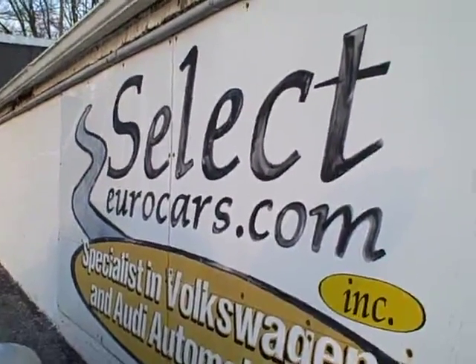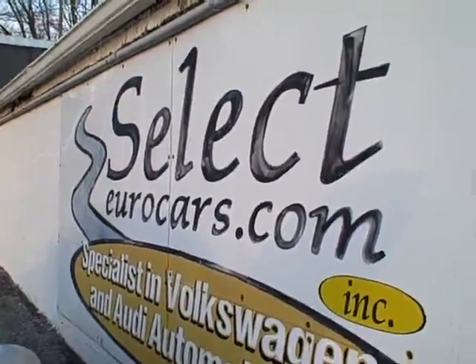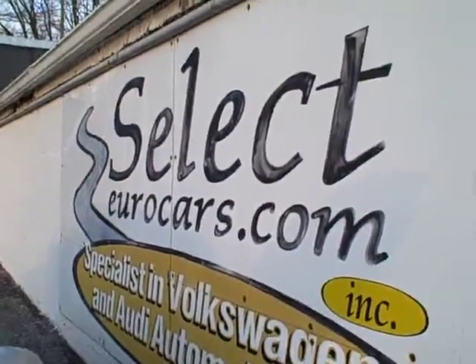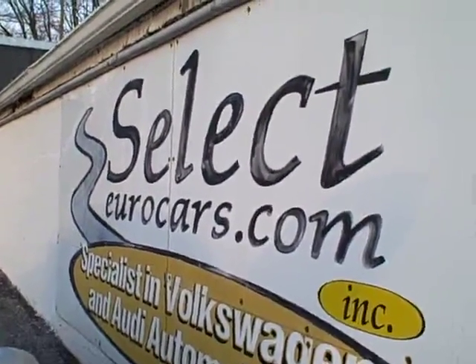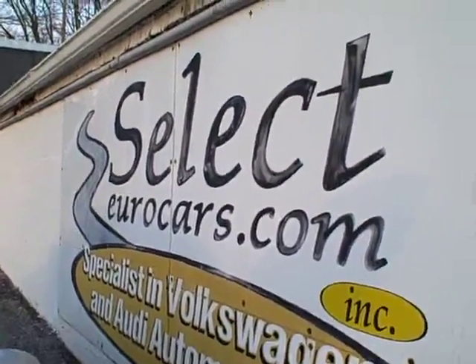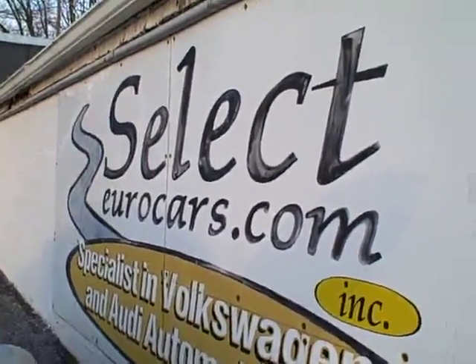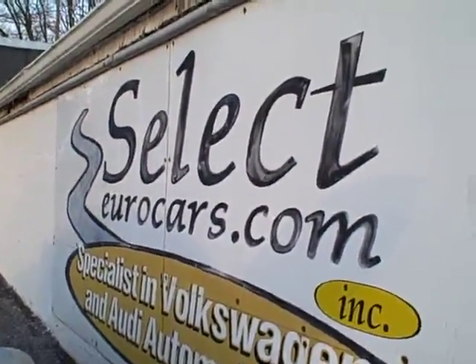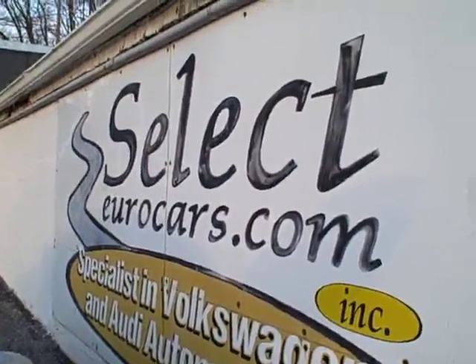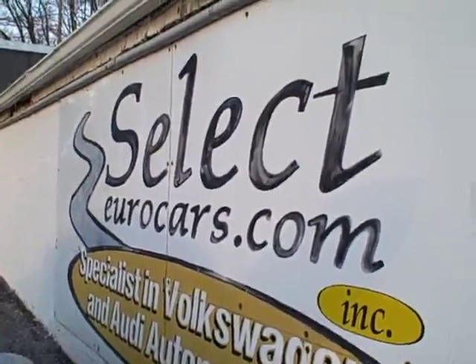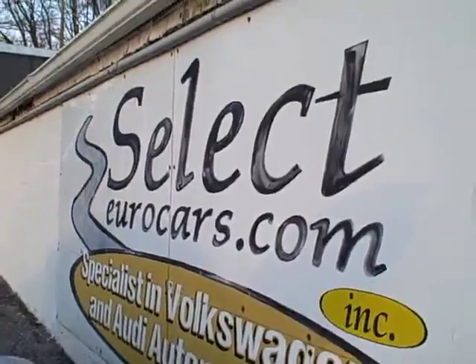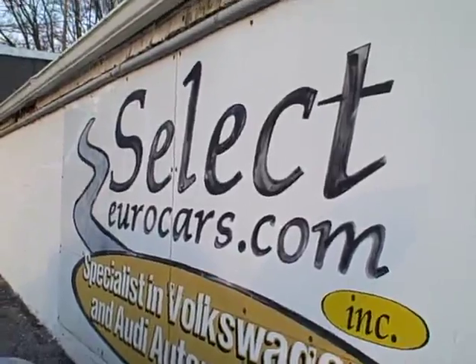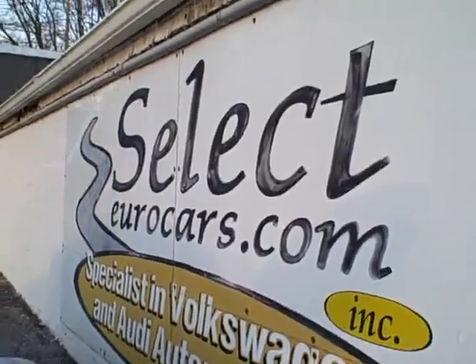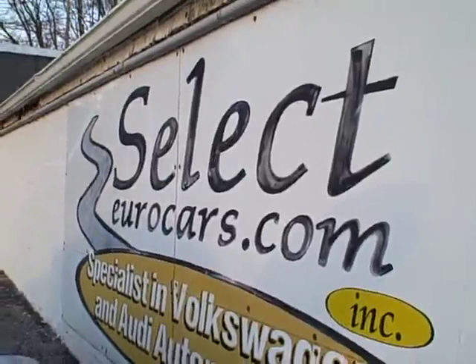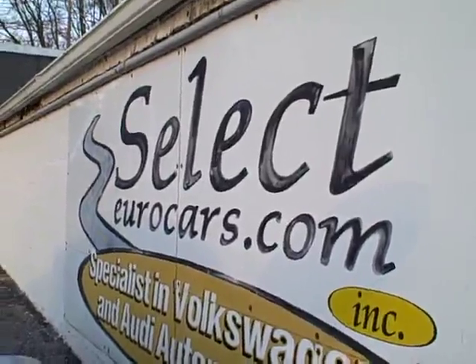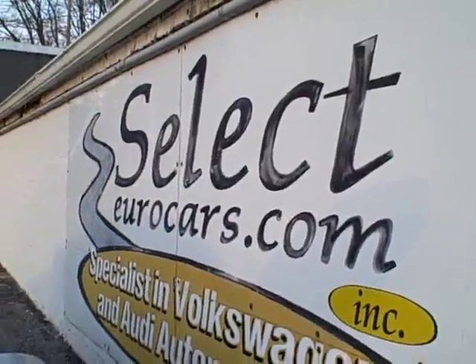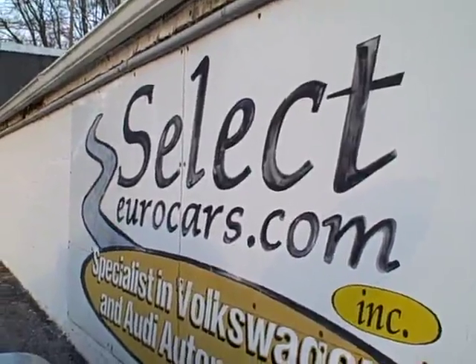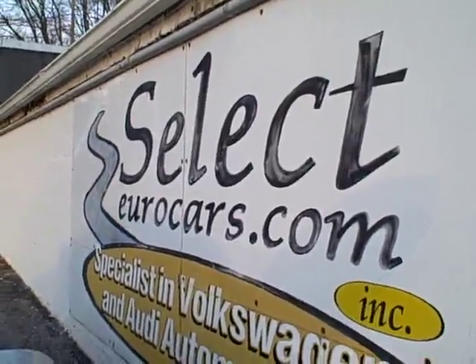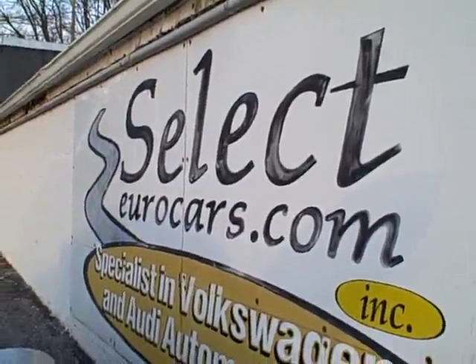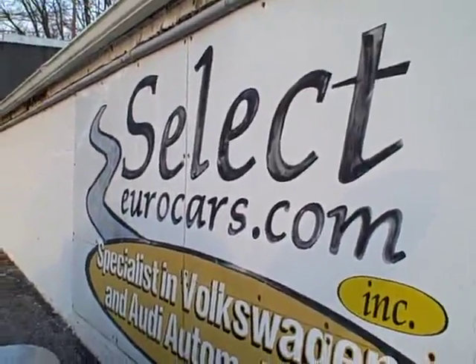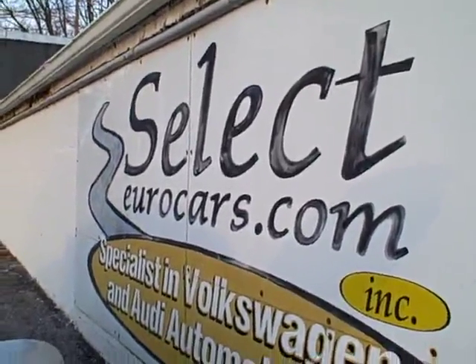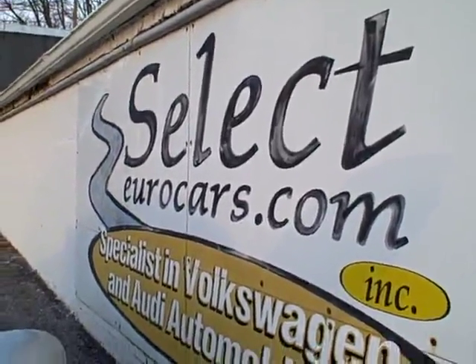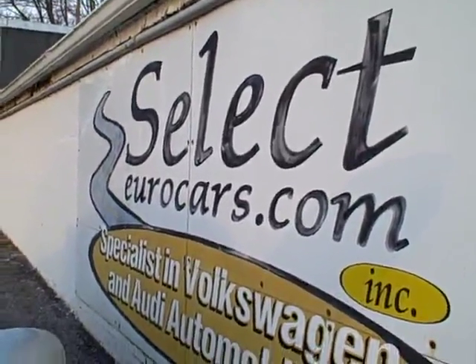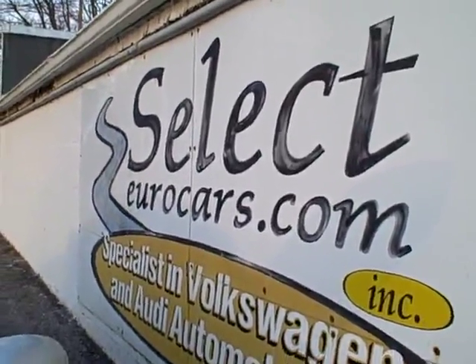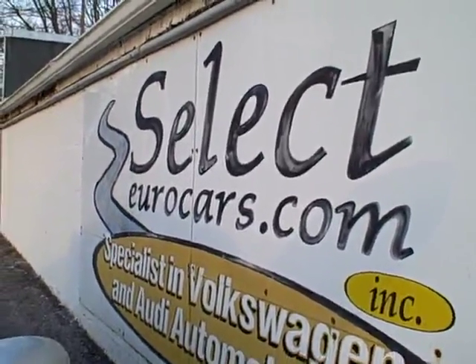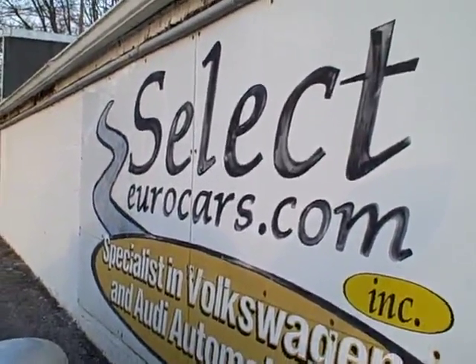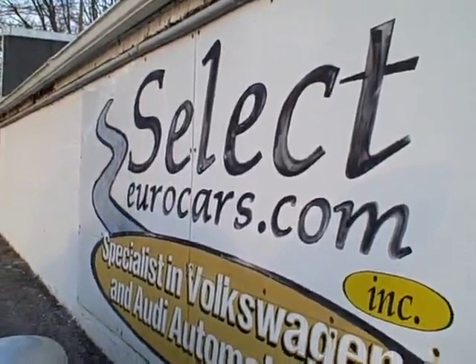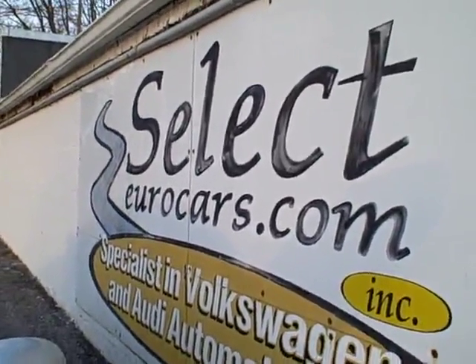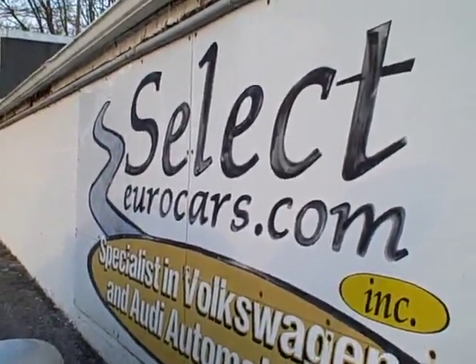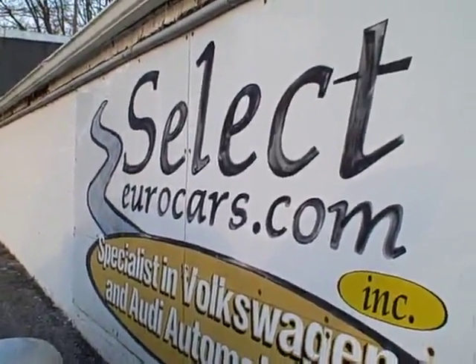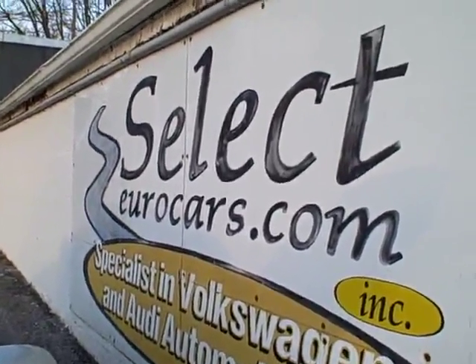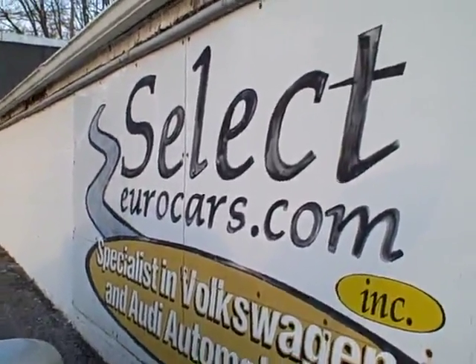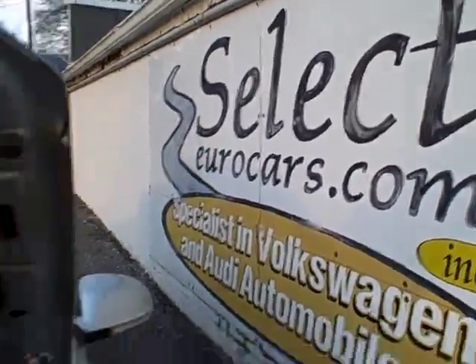You can read about these programs on our website, SelectYourCars.com, by clicking on Warranties on the upper left.